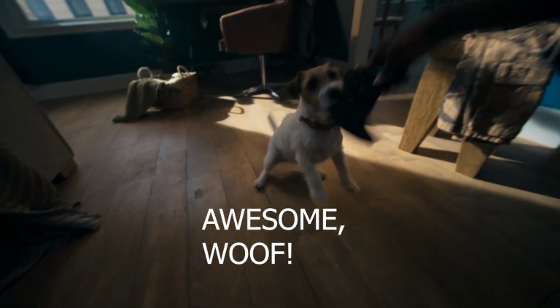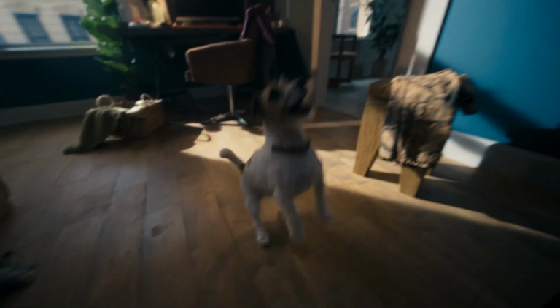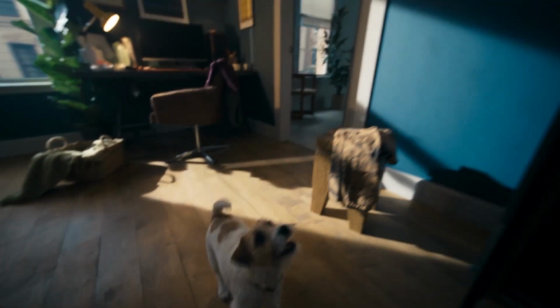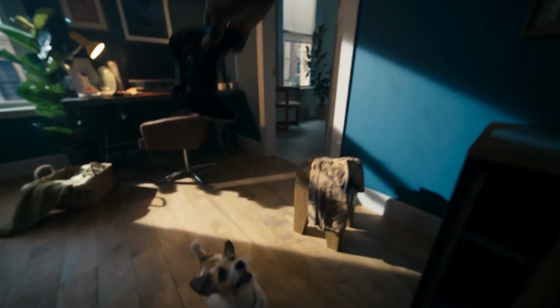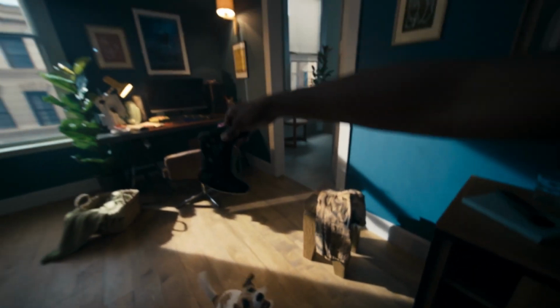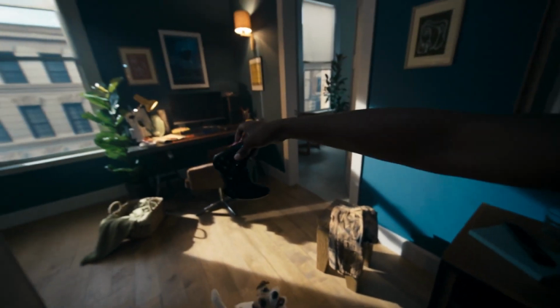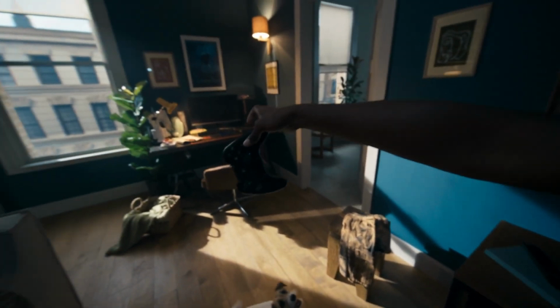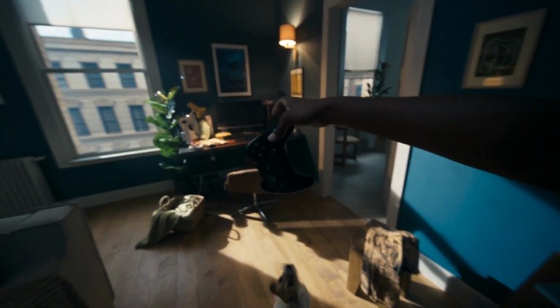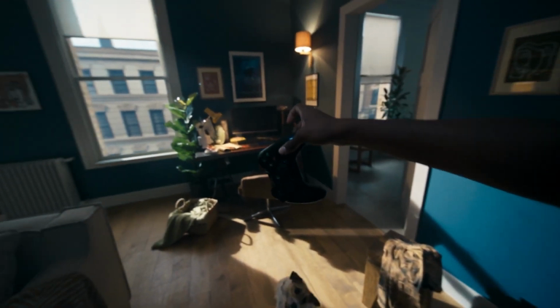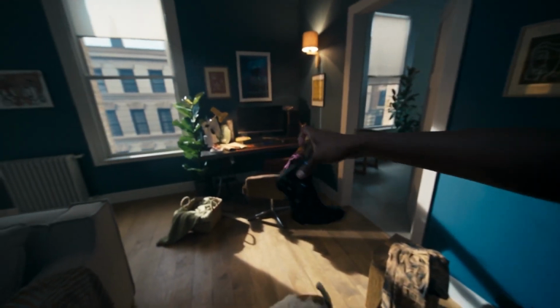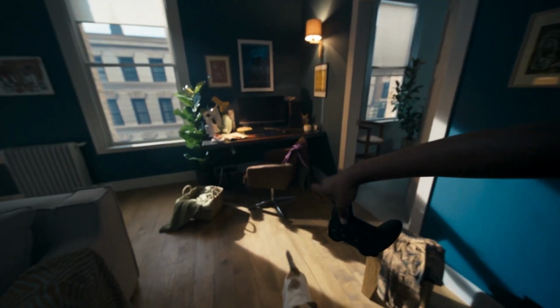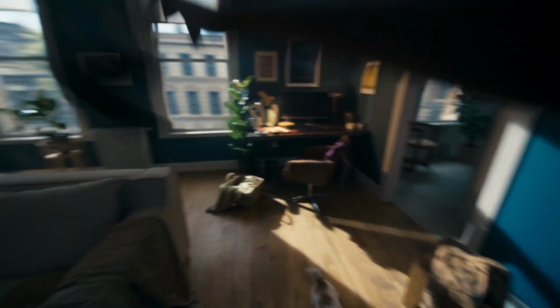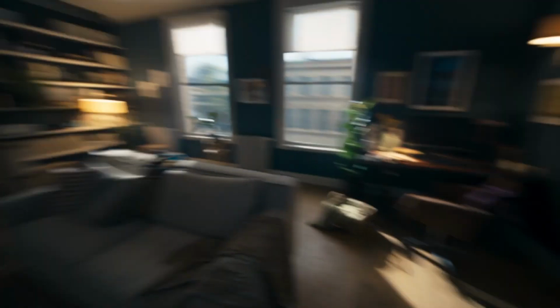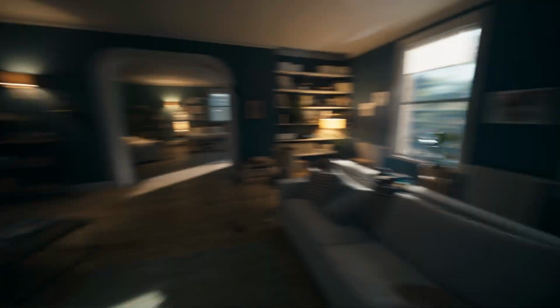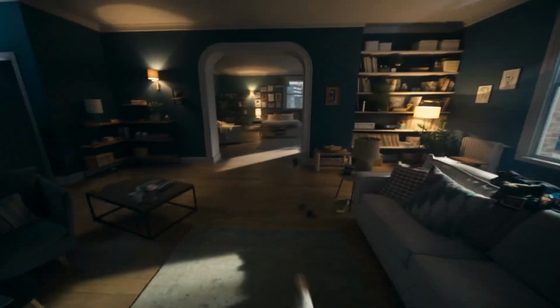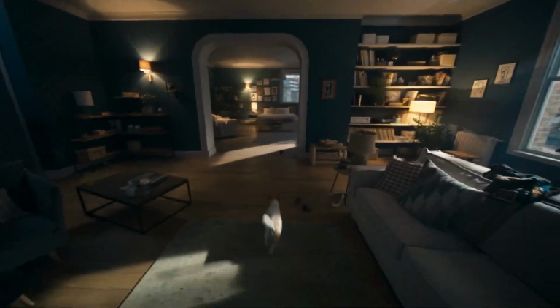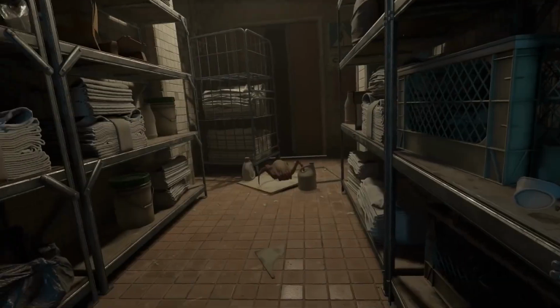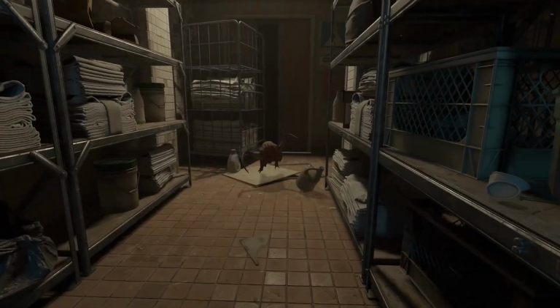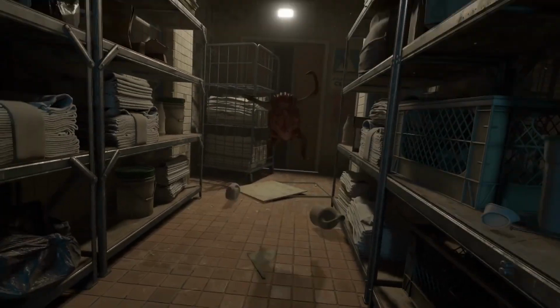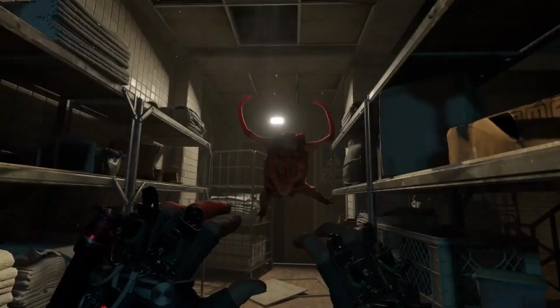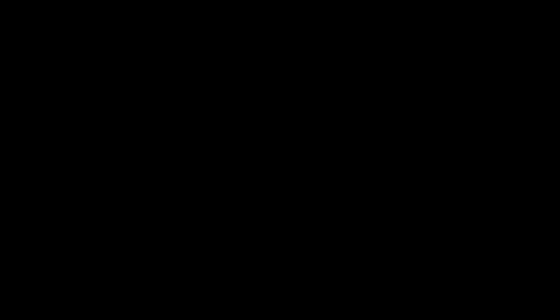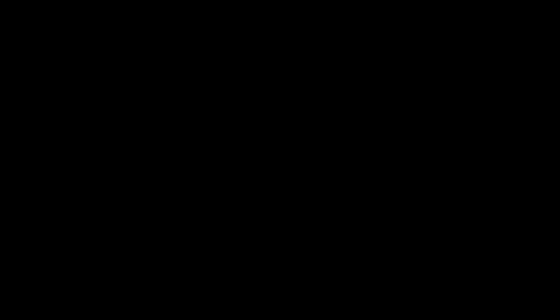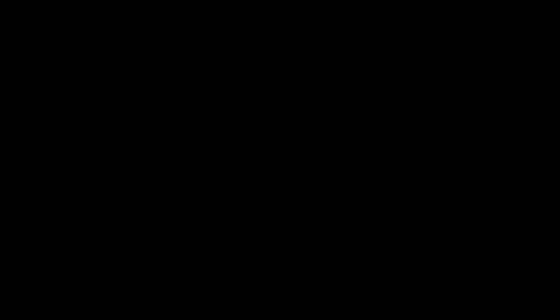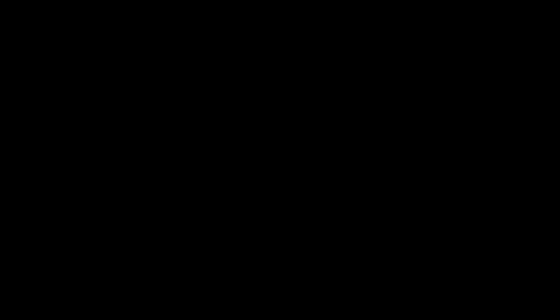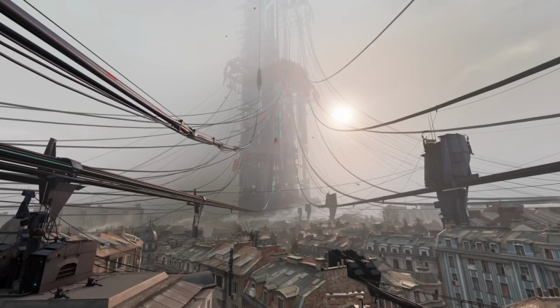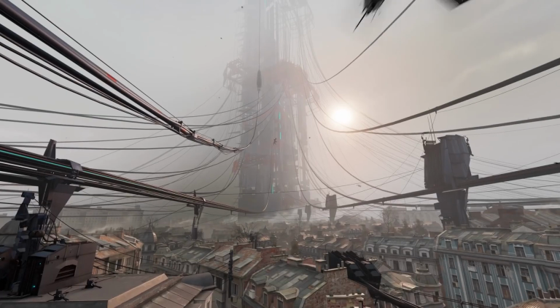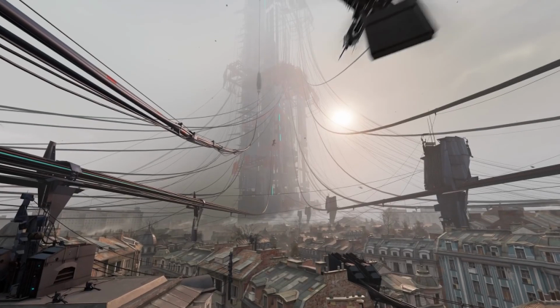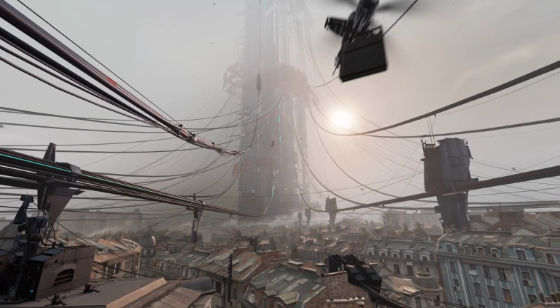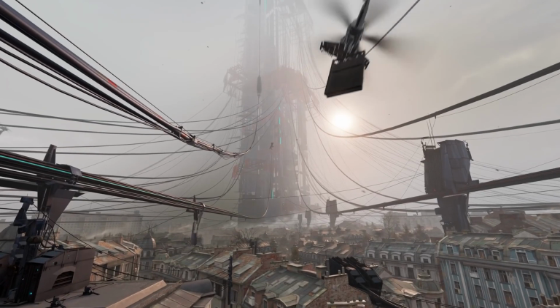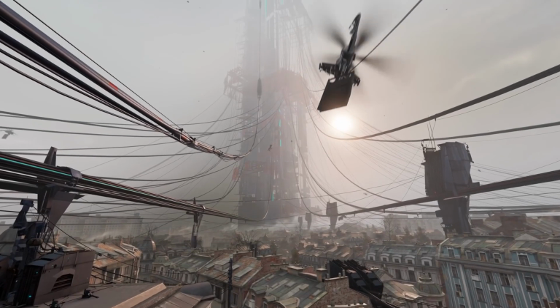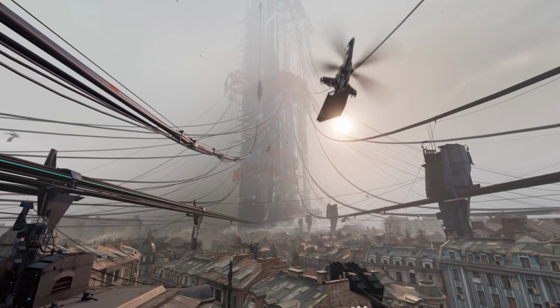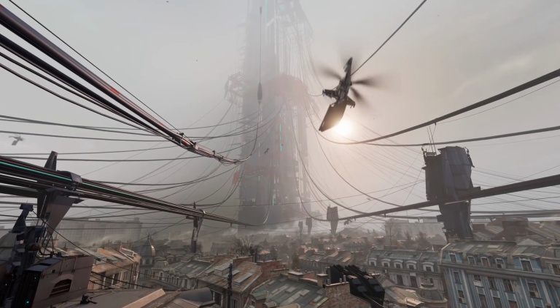Half-Life Alyx without cables. This is Half-Life 3. Finally.